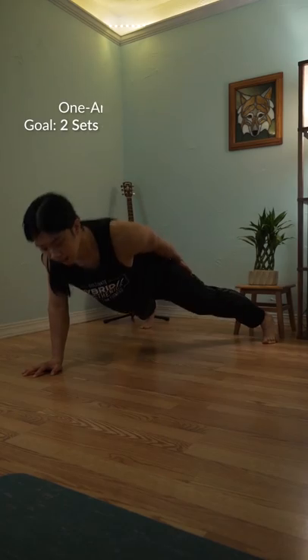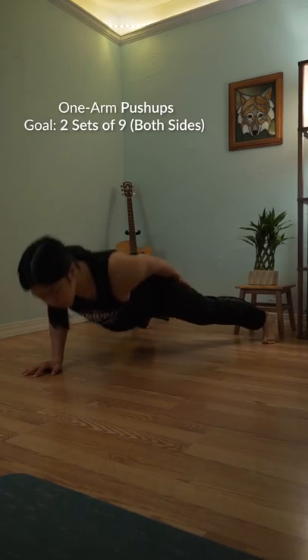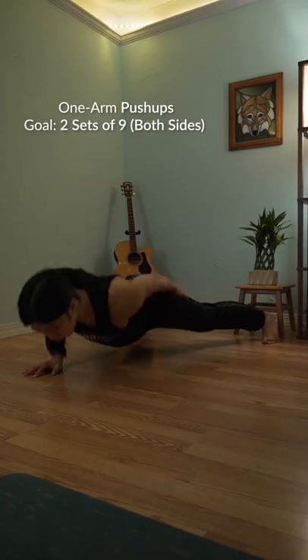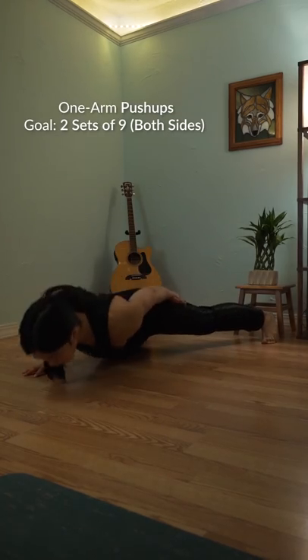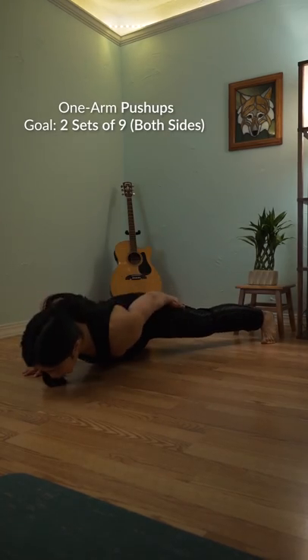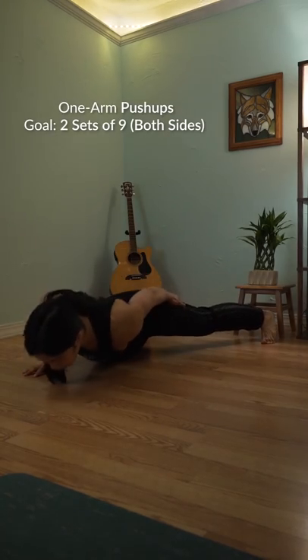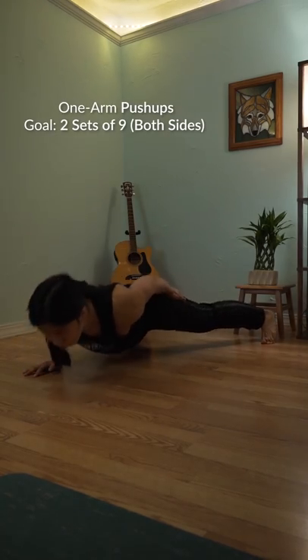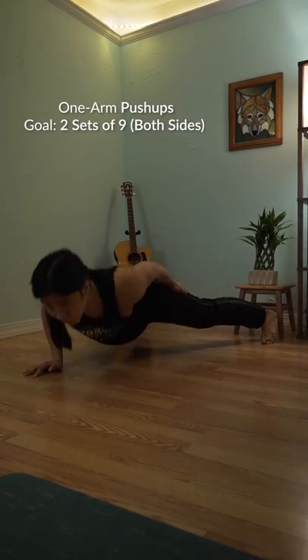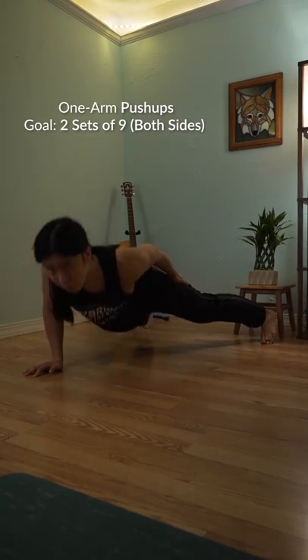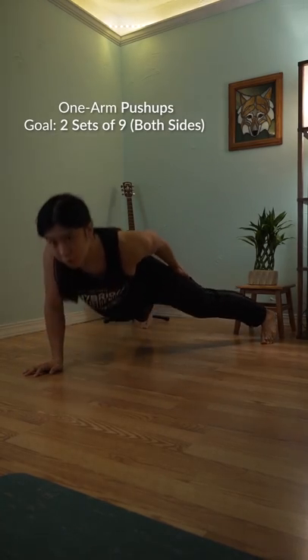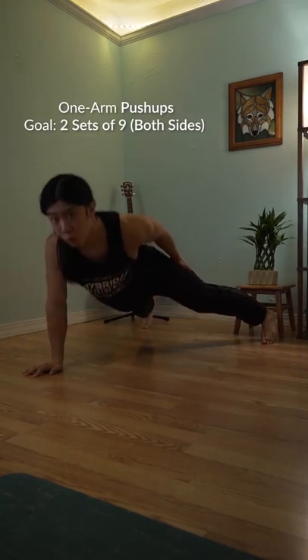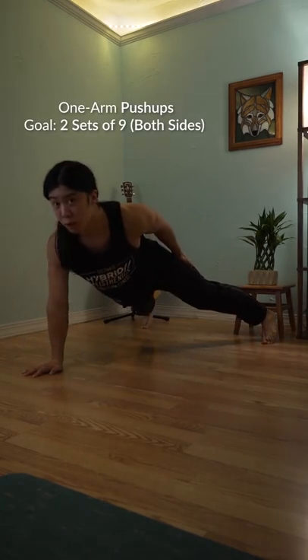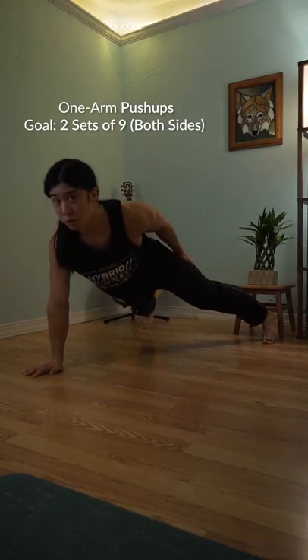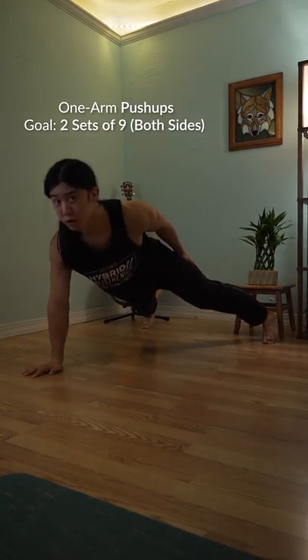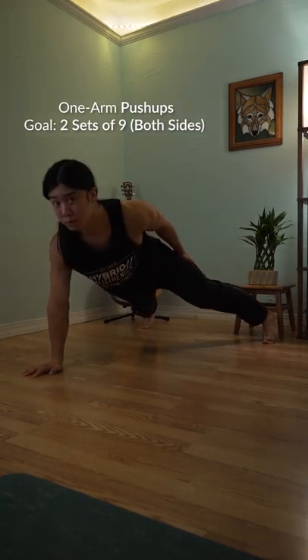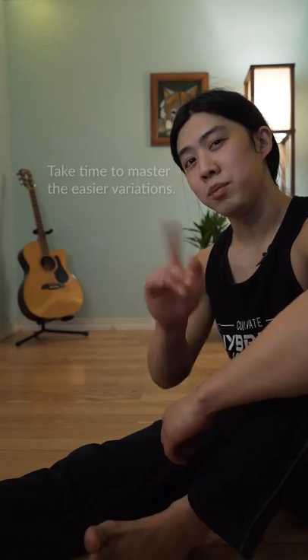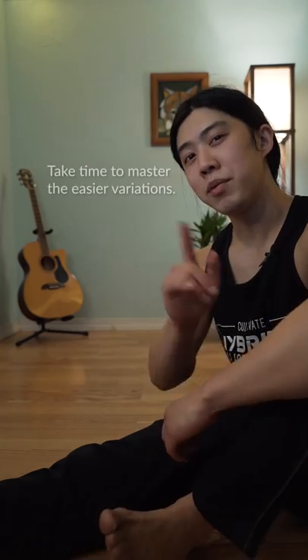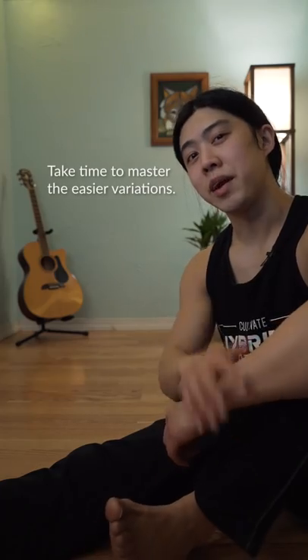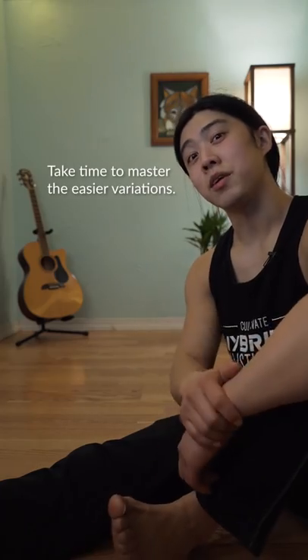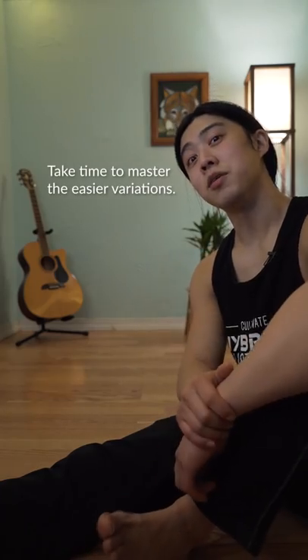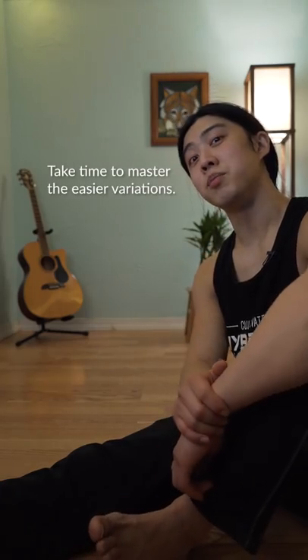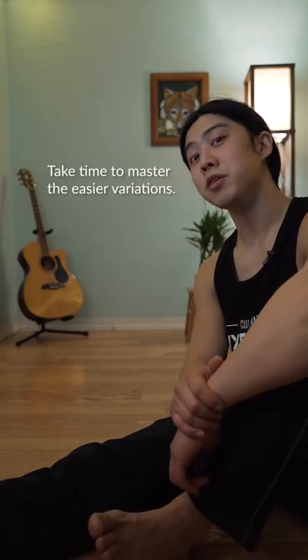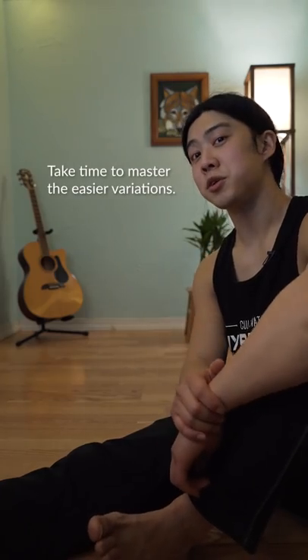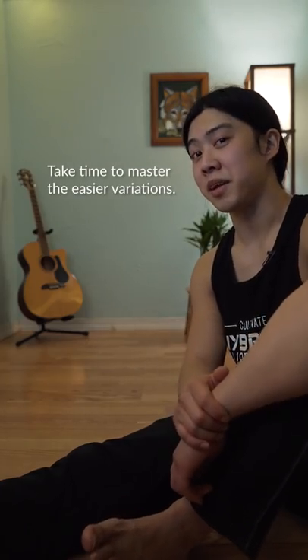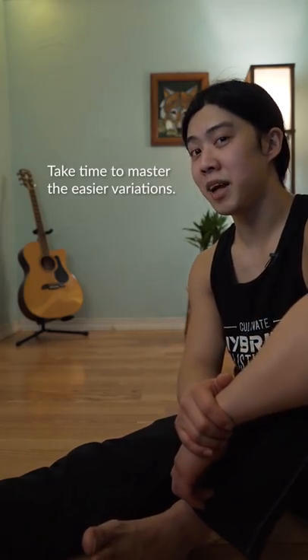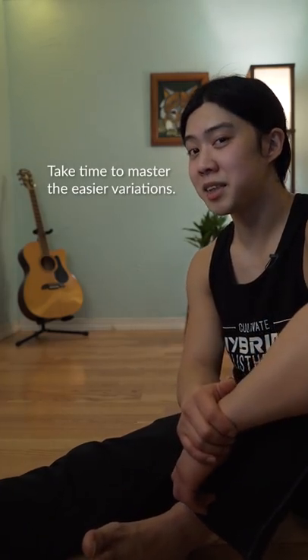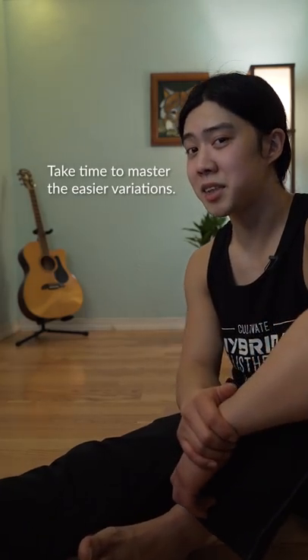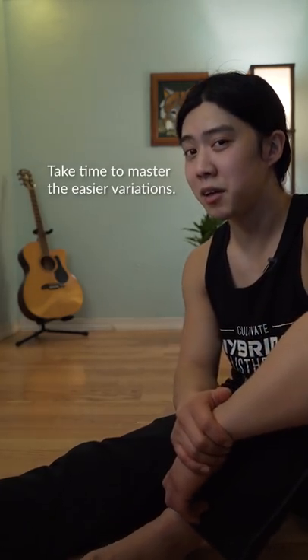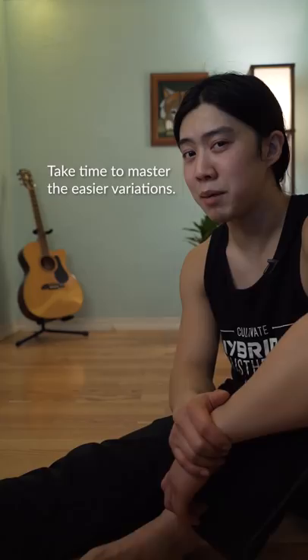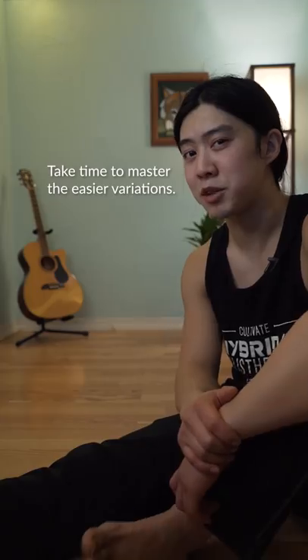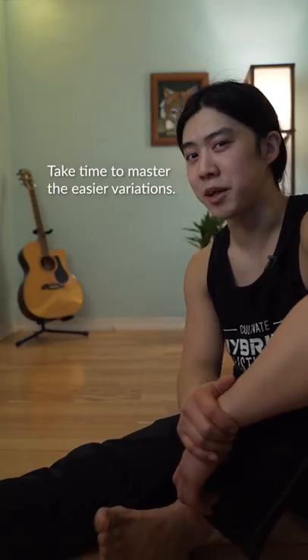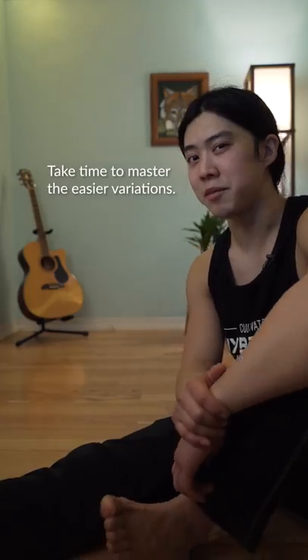At this point, you might already be able to do one-arm push-ups. Remember that our goal is to build strength, not necessarily demonstrate it.